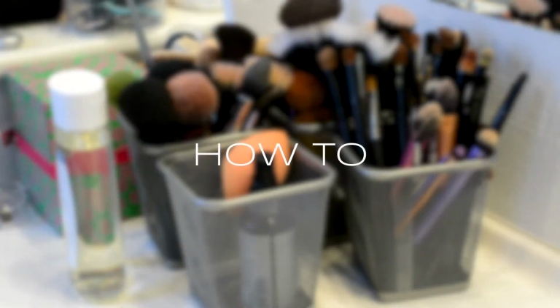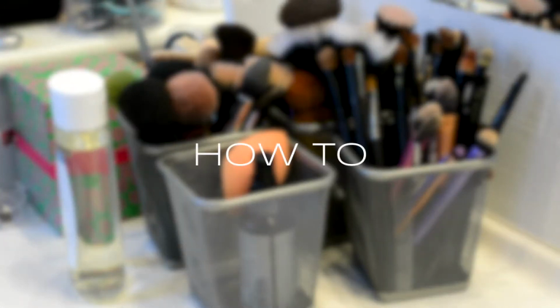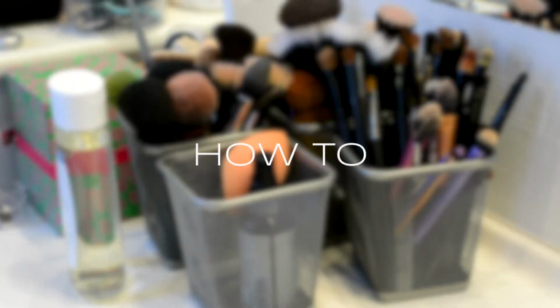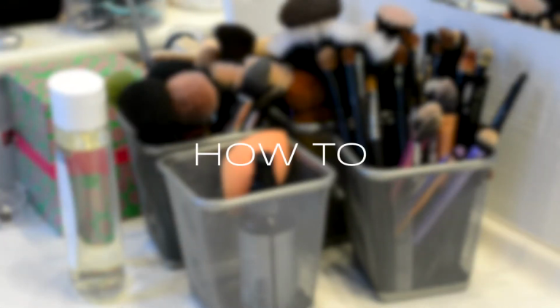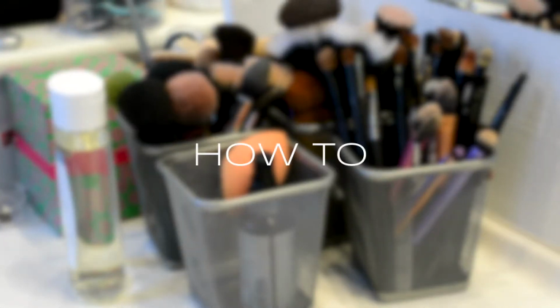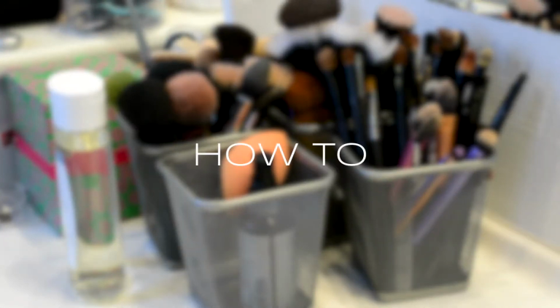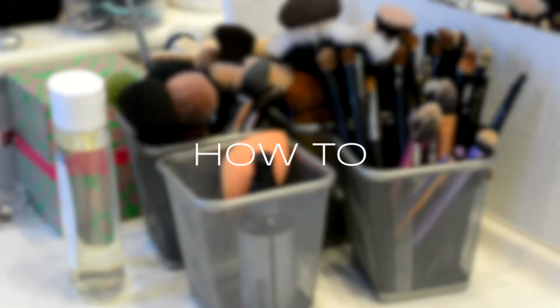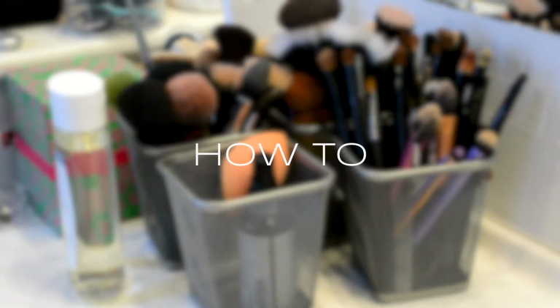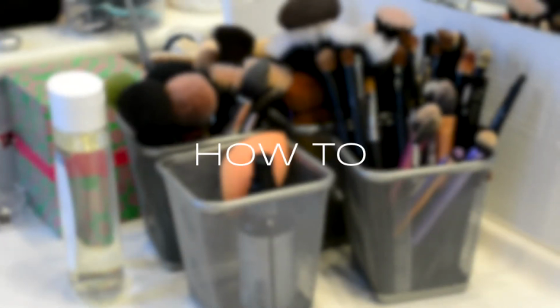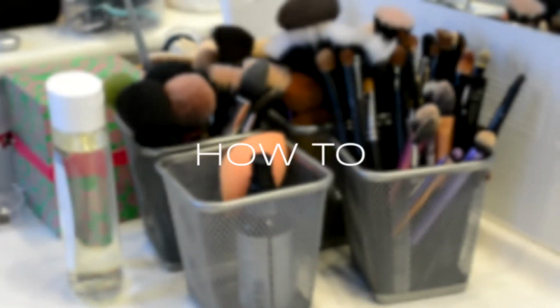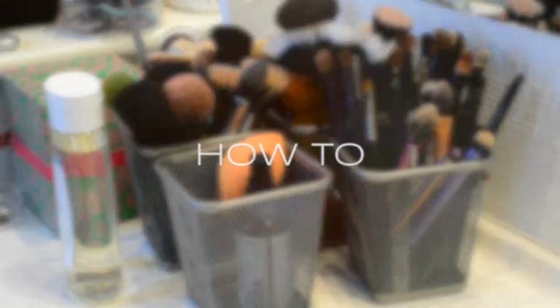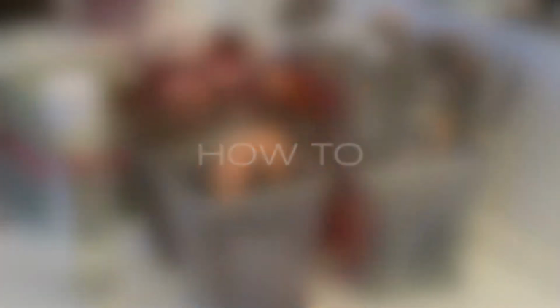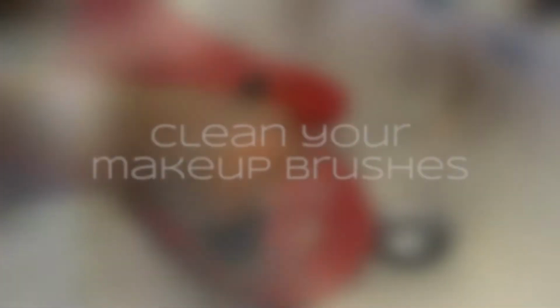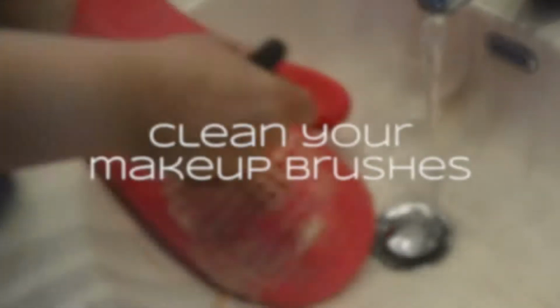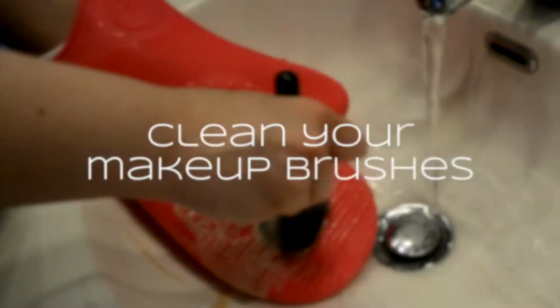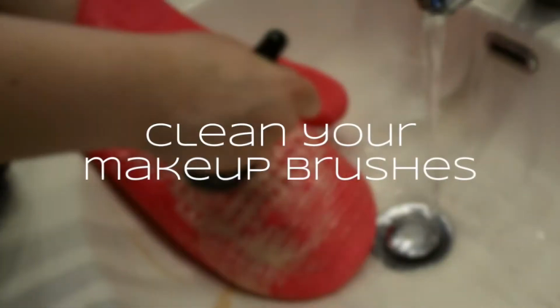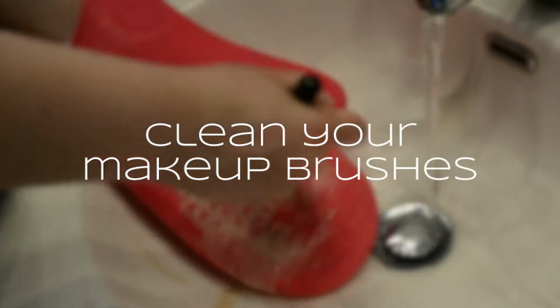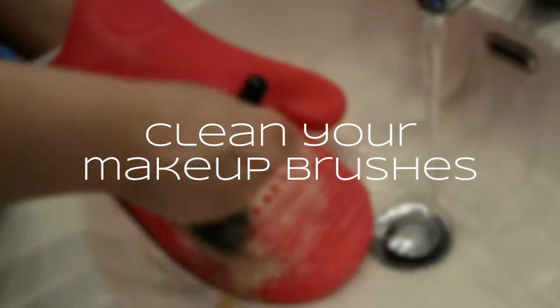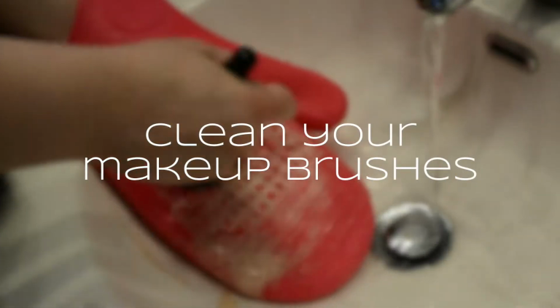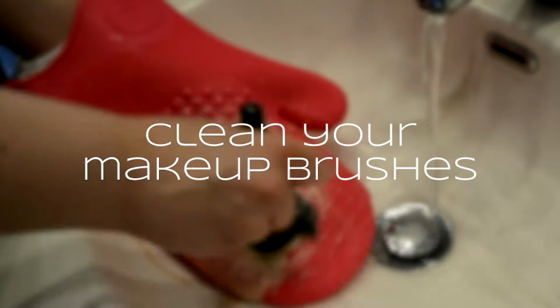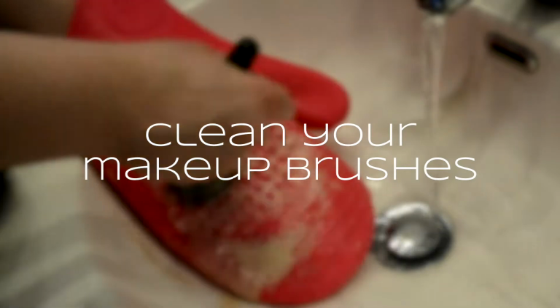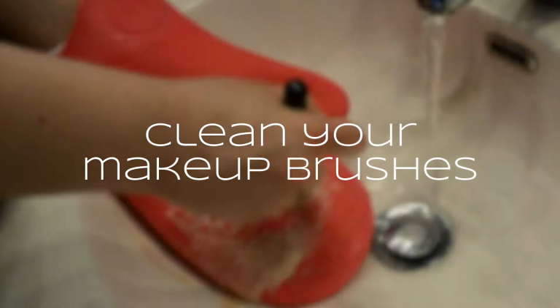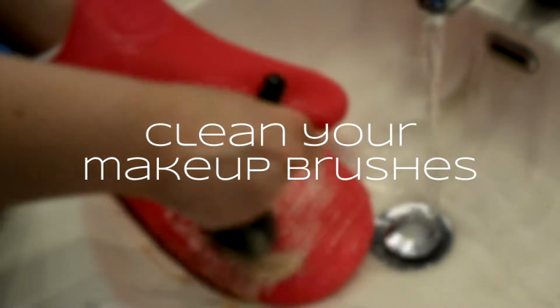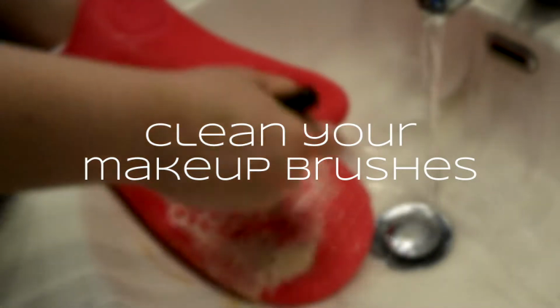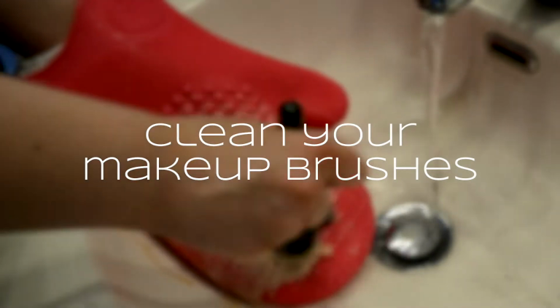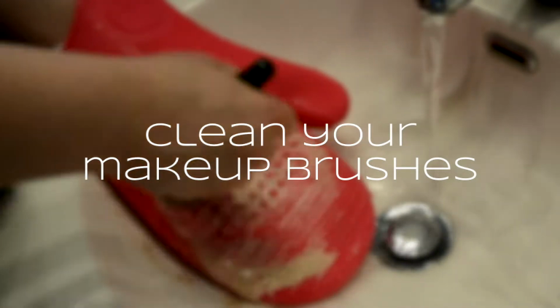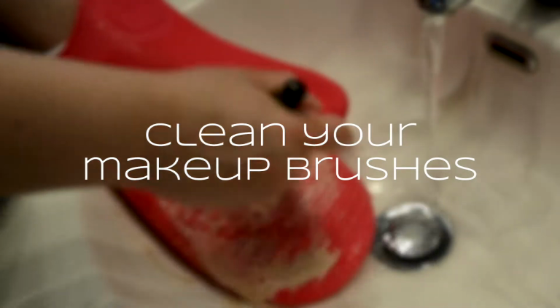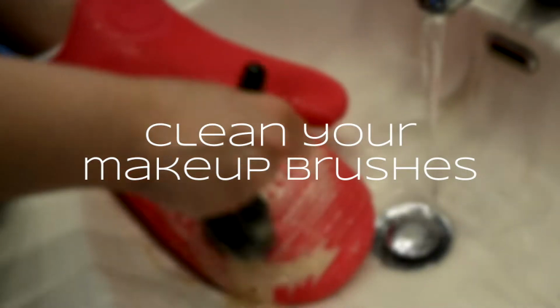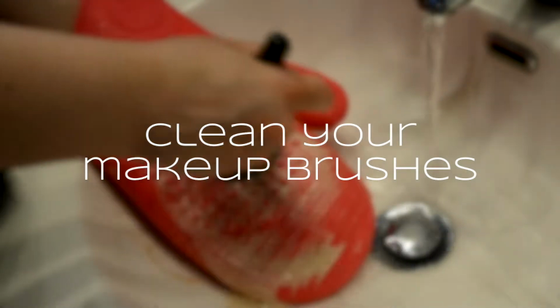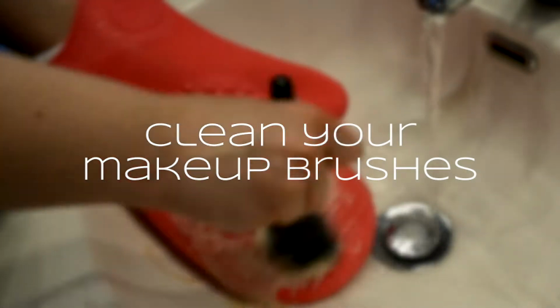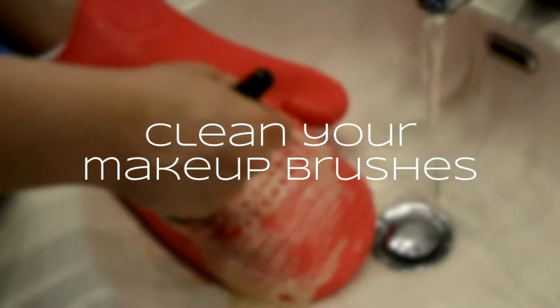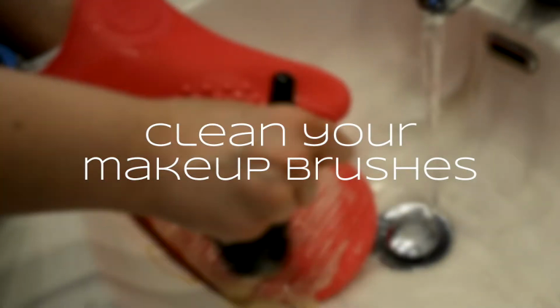Welcome to this video where I'm going to show you how to clean your makeup brushes, or at least how I do it.